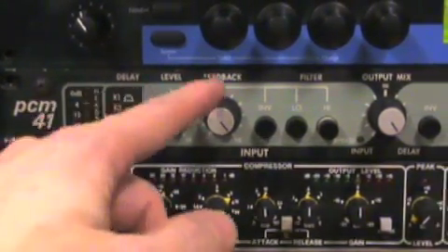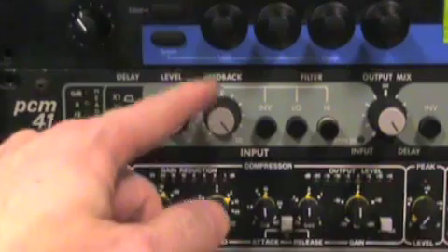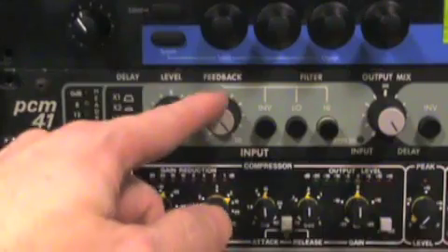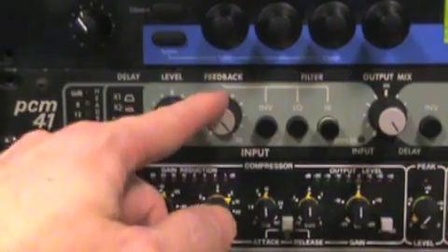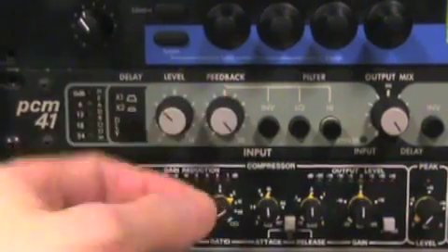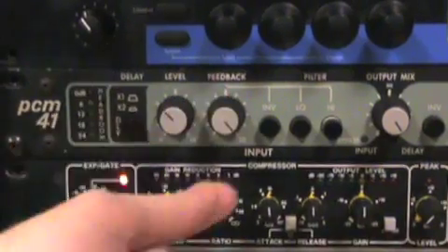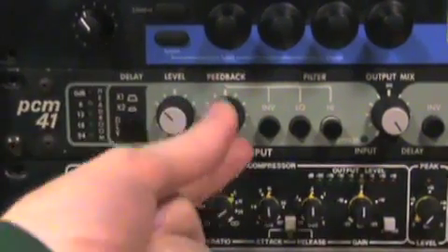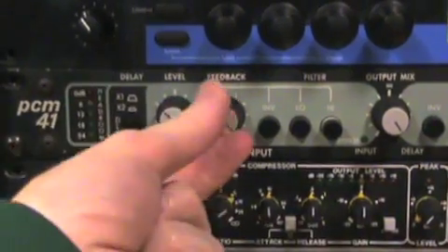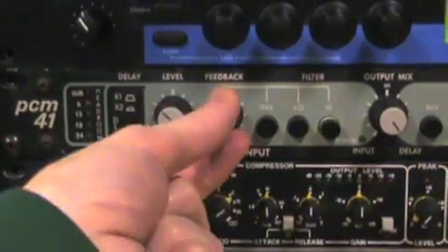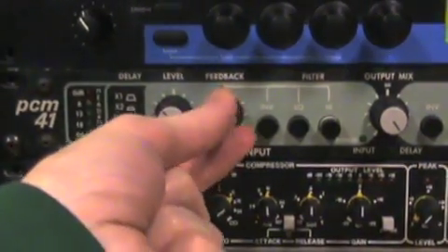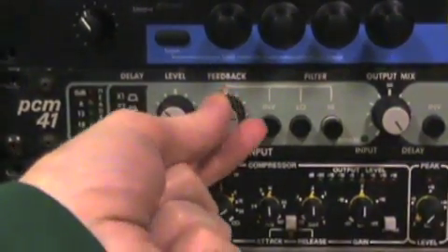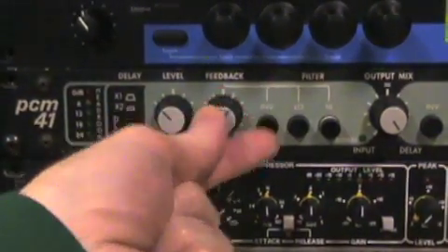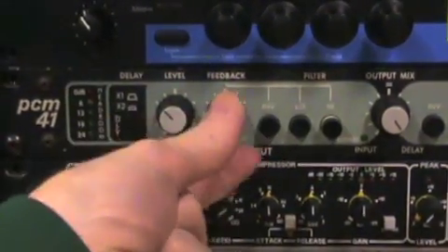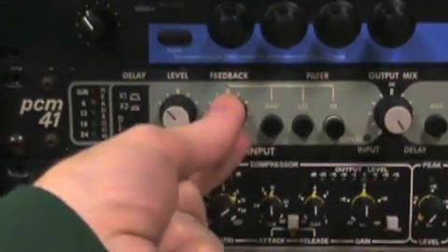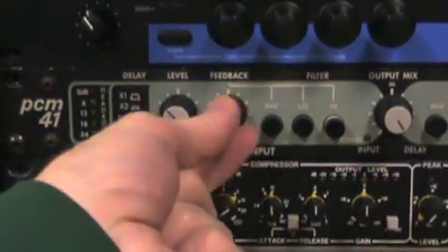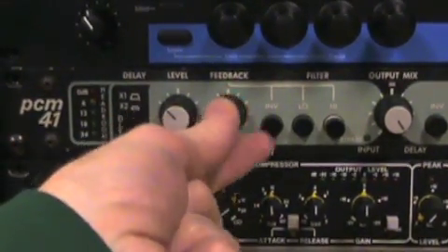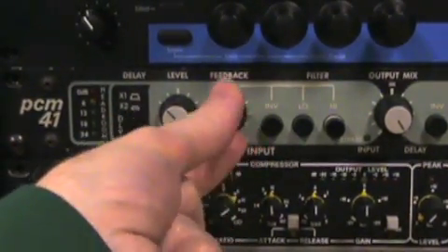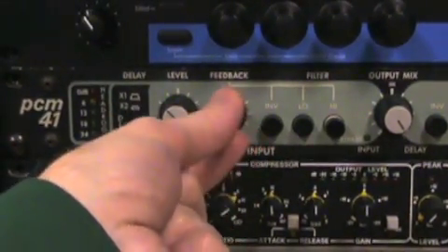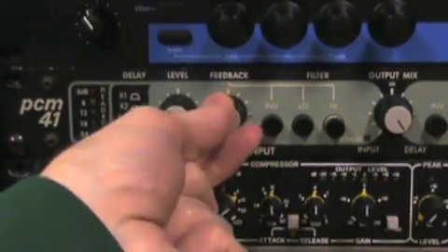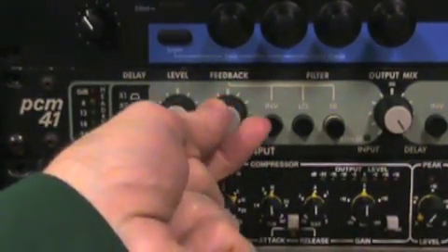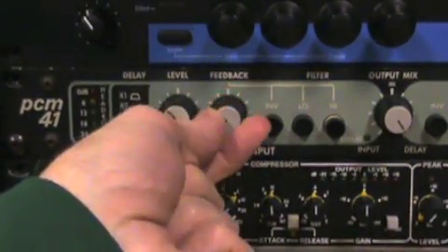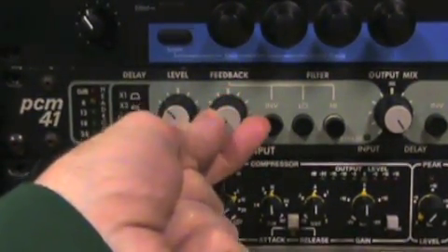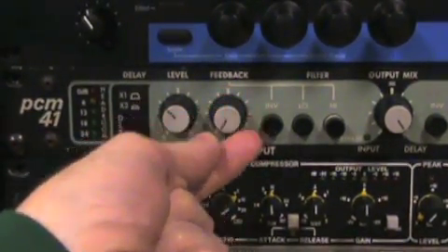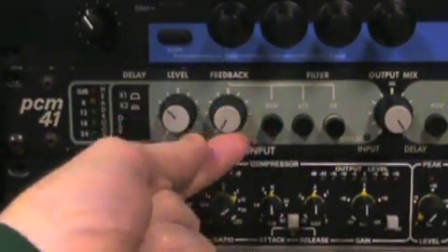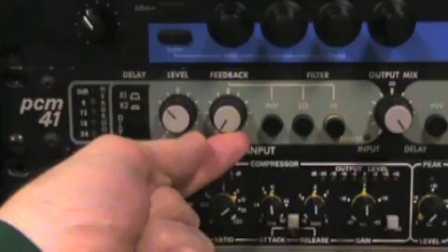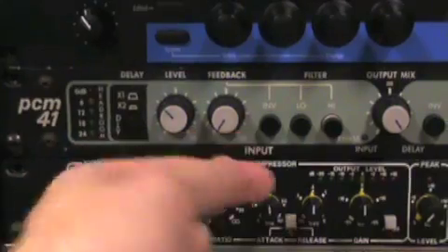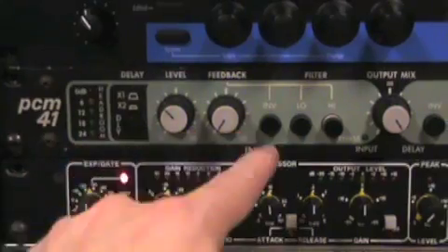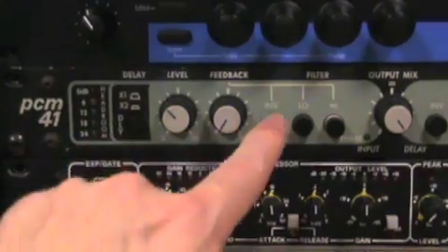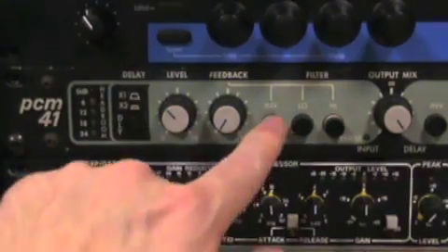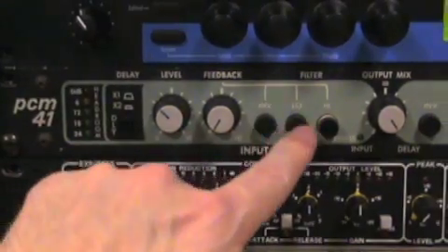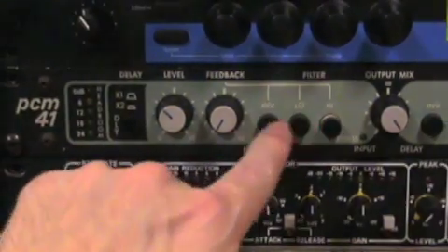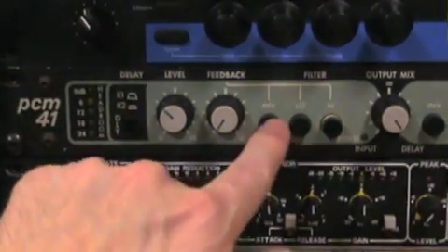For the feedback control, for right now turn it all the way to the left. Make sure the other switches are off.